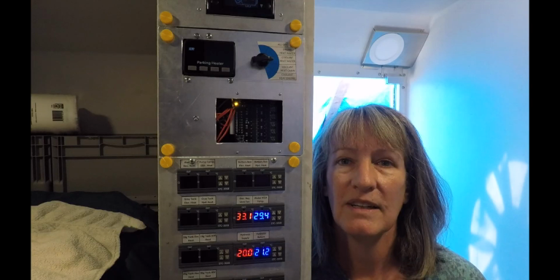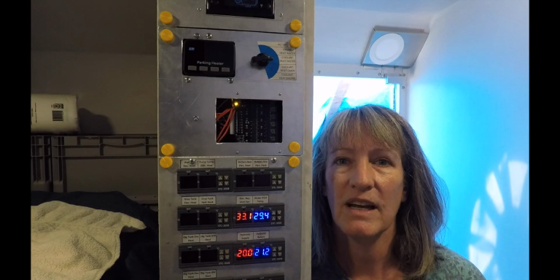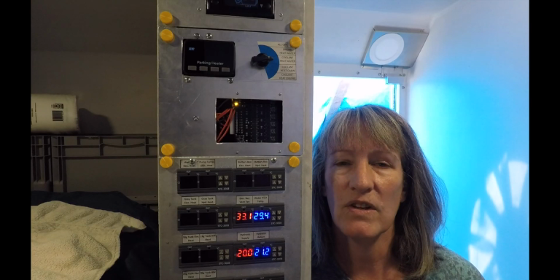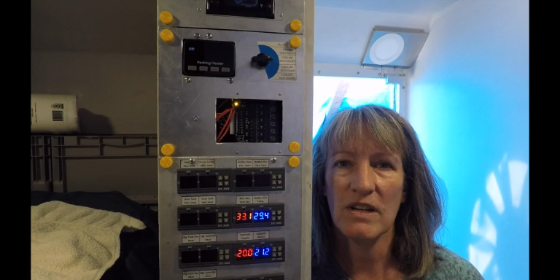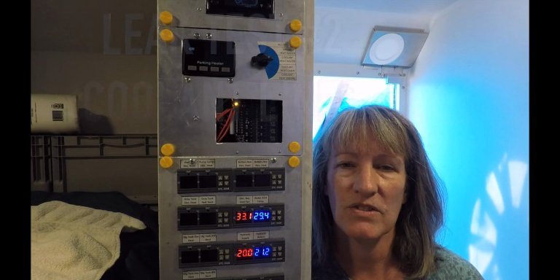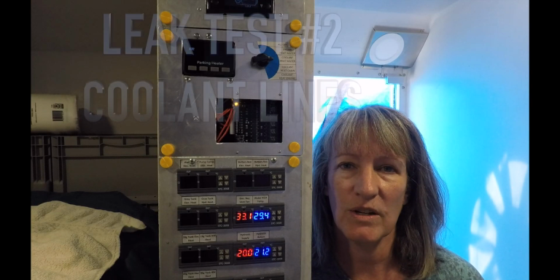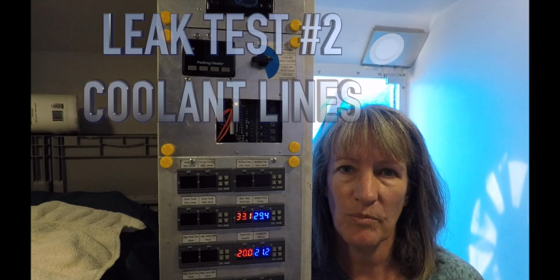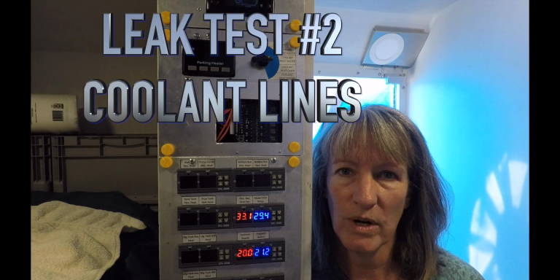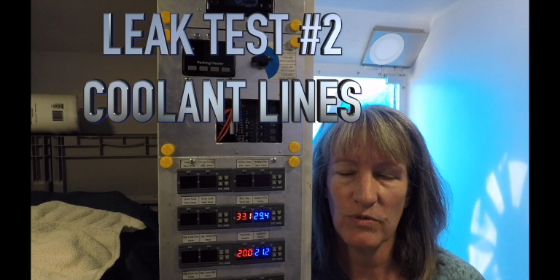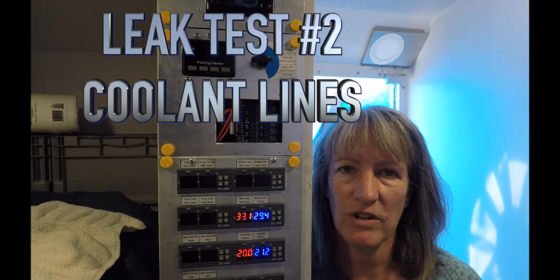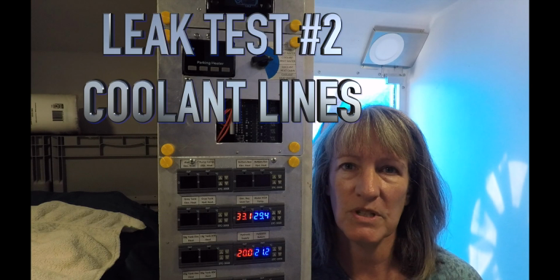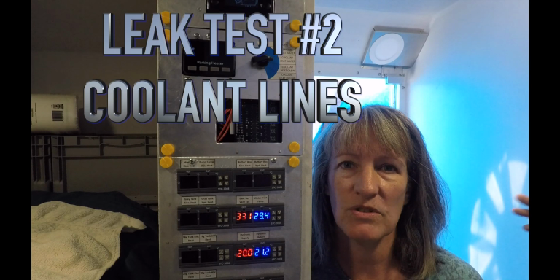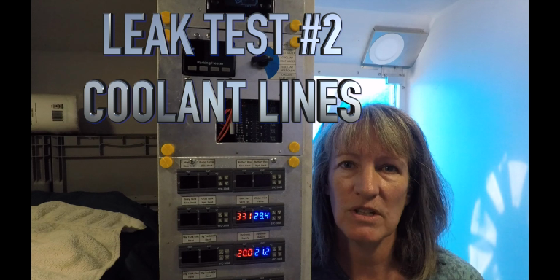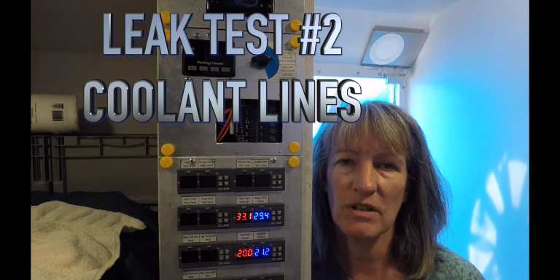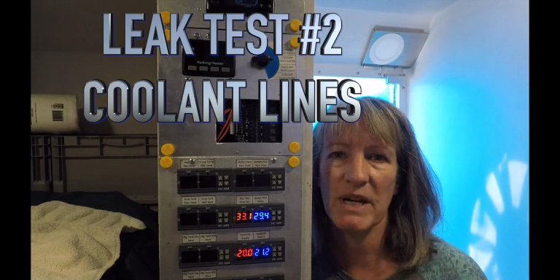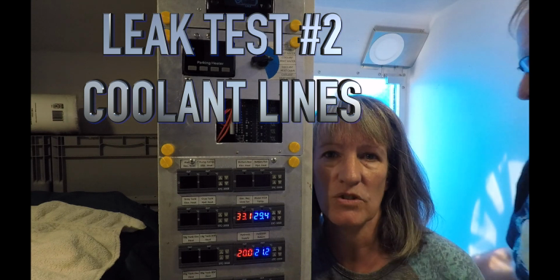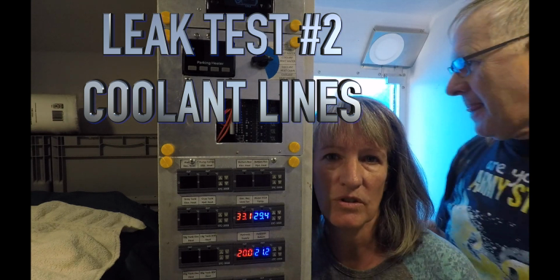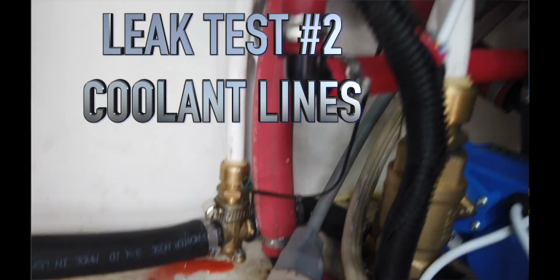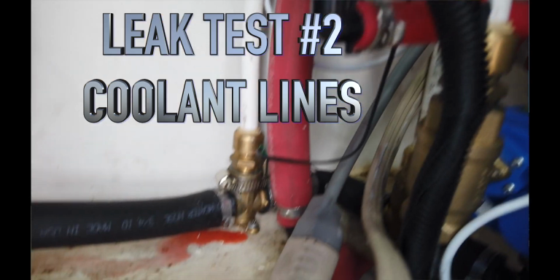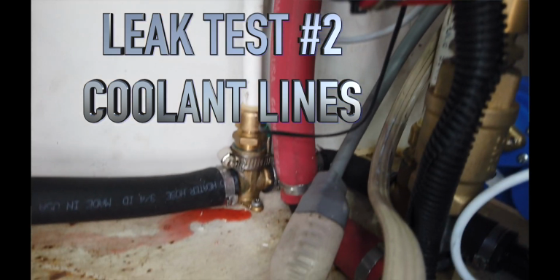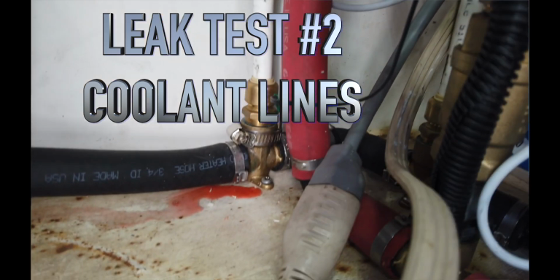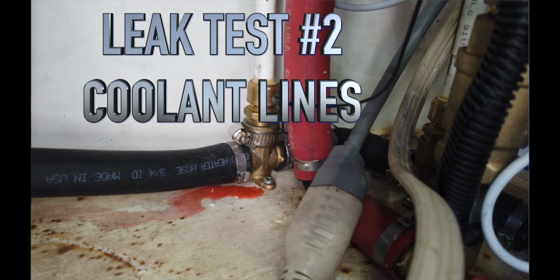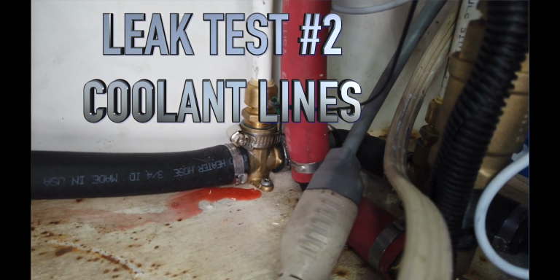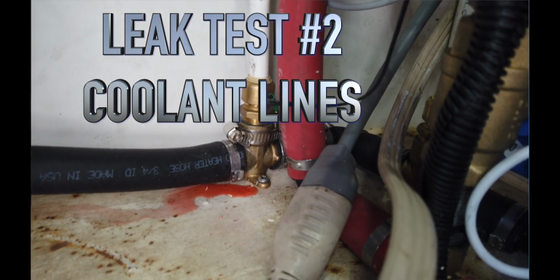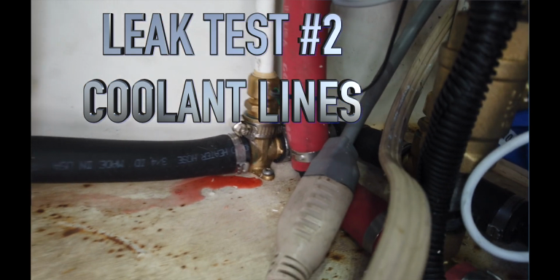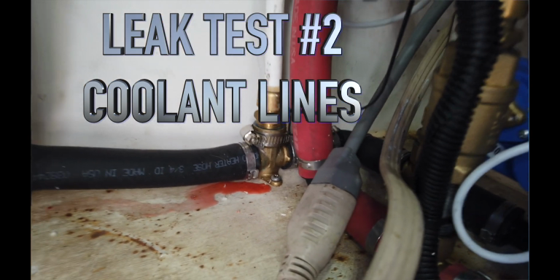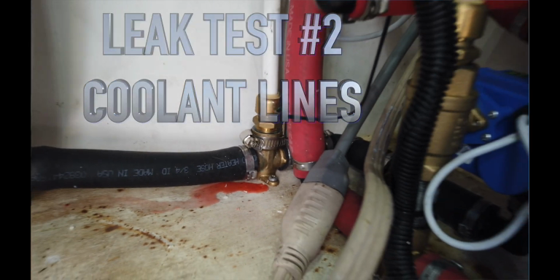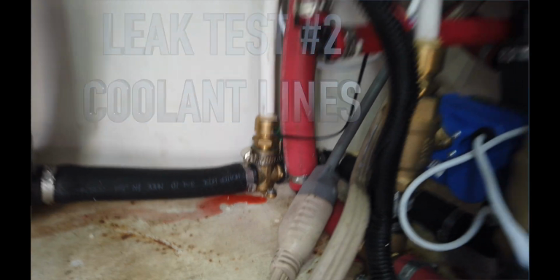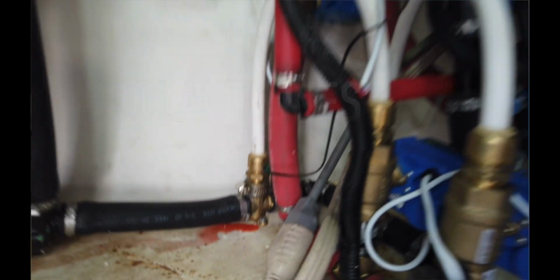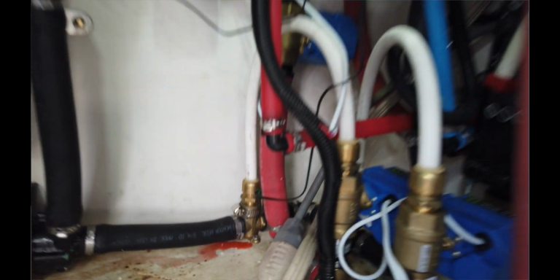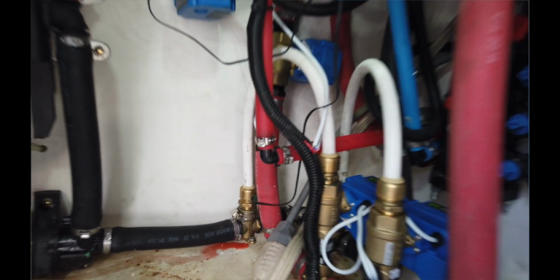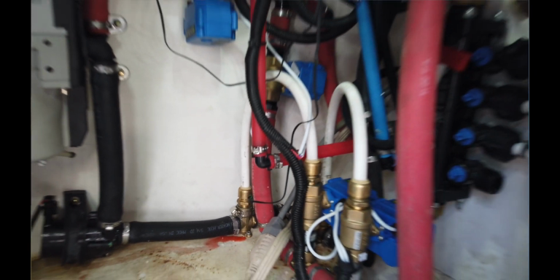The second issue was firing up the diesel heater and making sure that the coolant loops did not leak — and of course they did. So now those are all fixed.